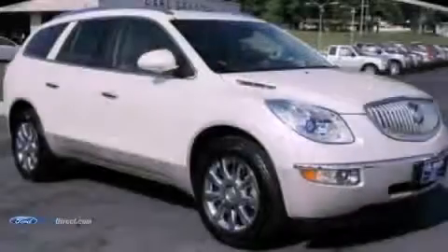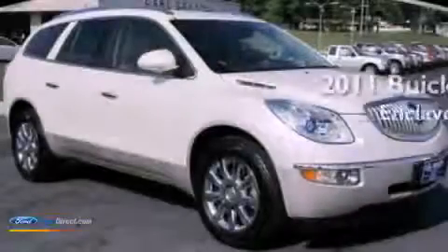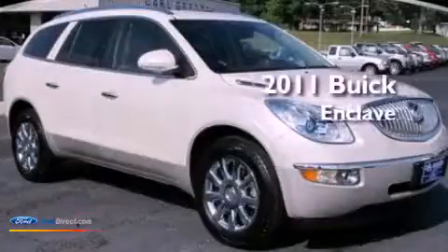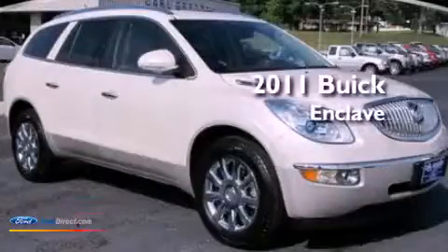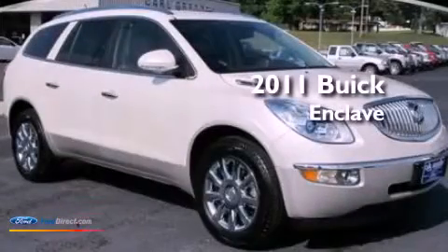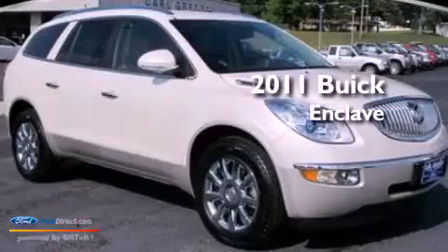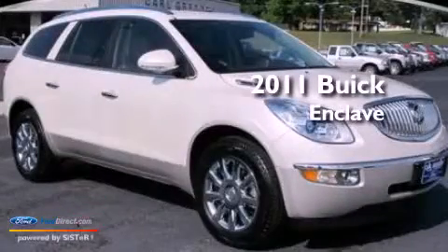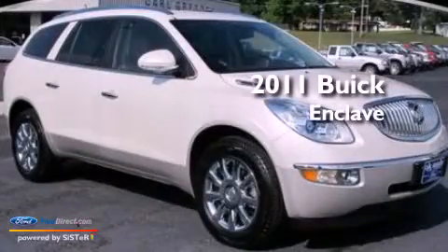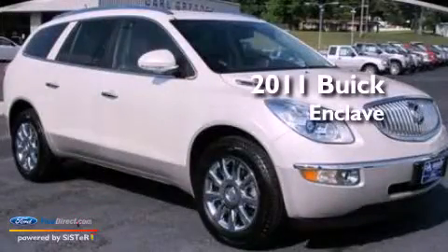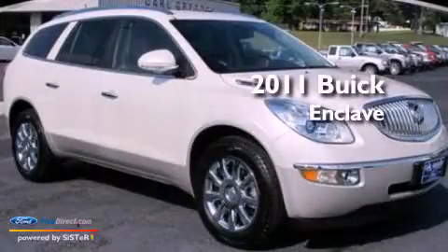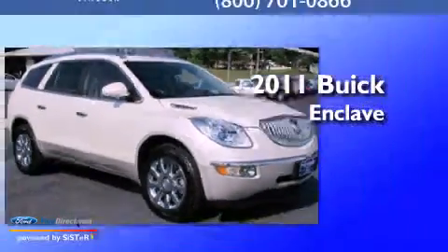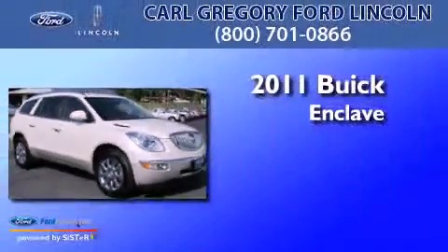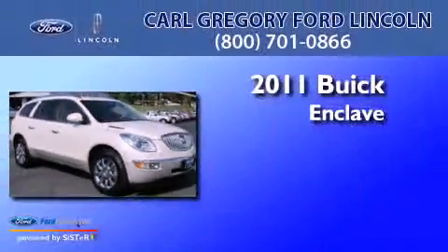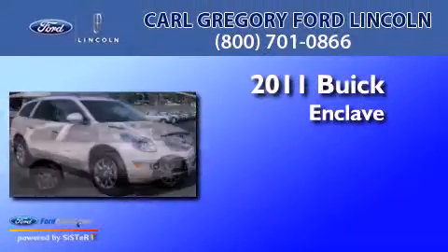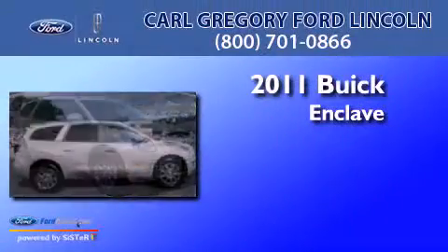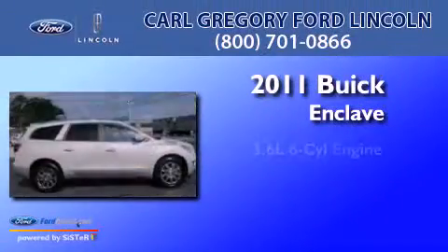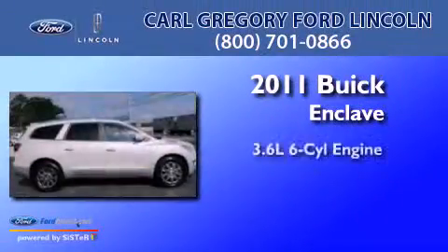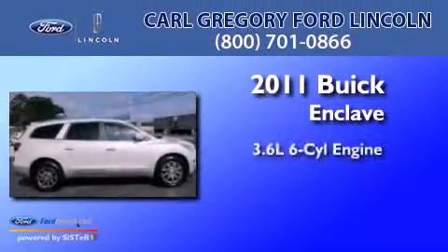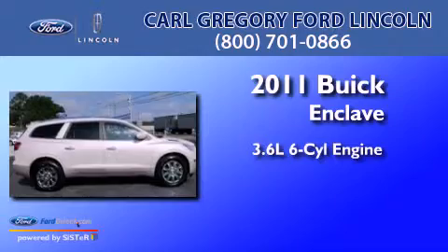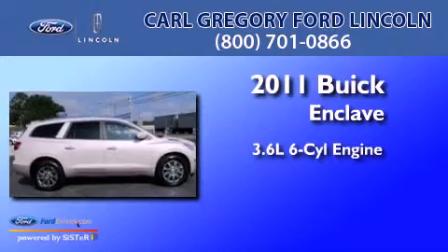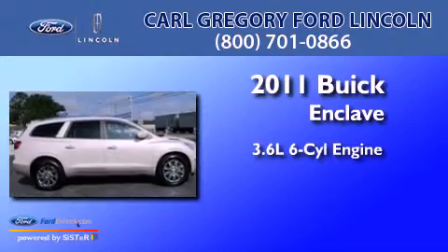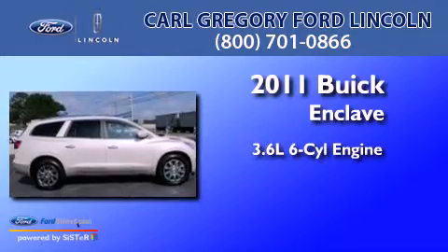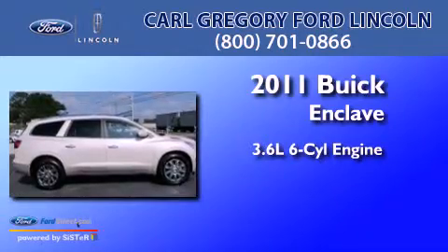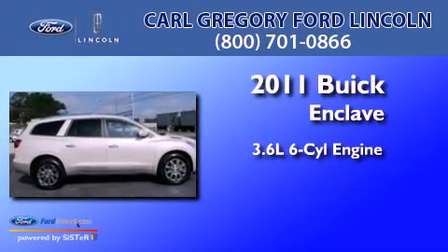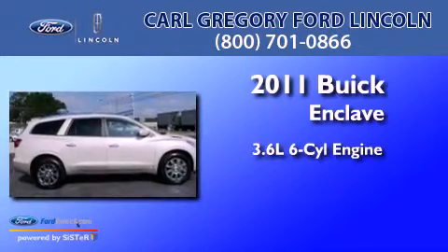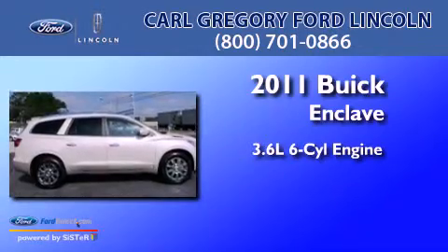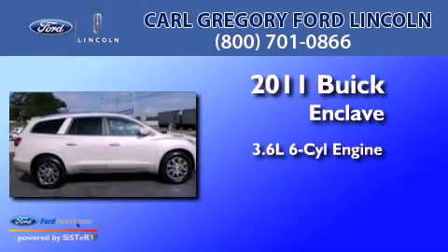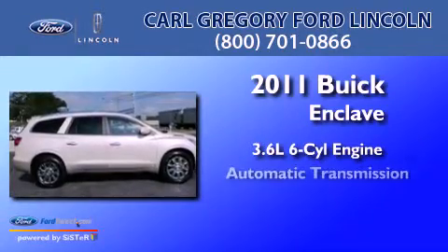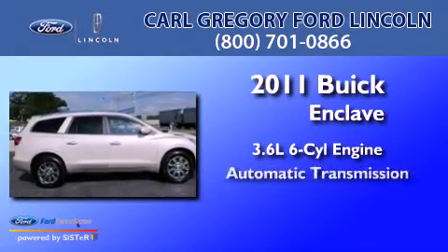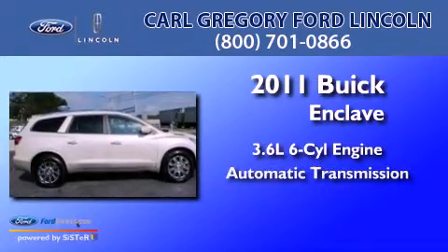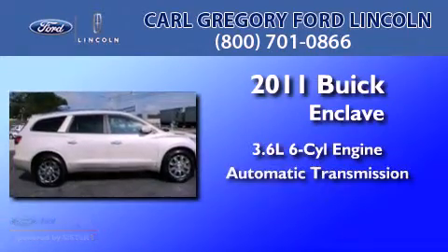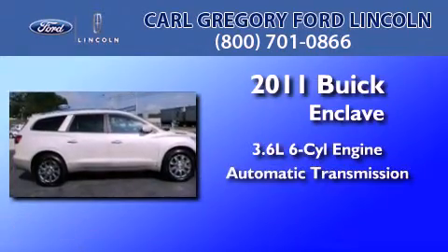This is a 2011 Buick Enclave. It features a 3.6-liter, six-cylinder engine and an automatic transmission.